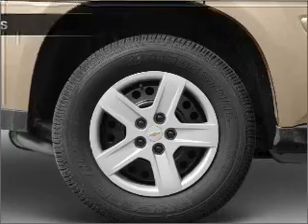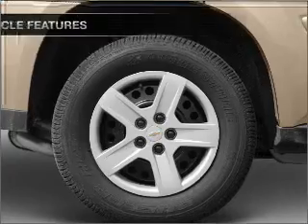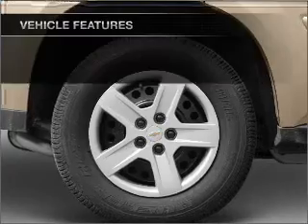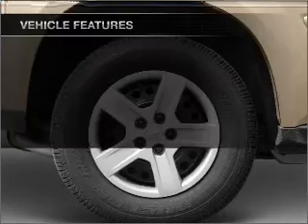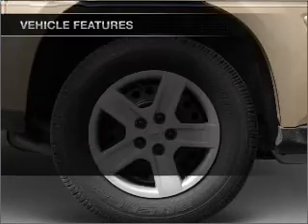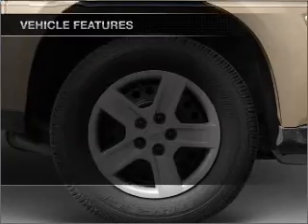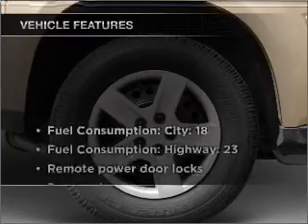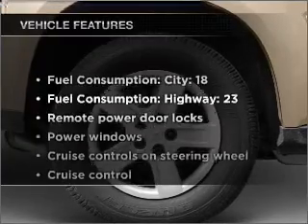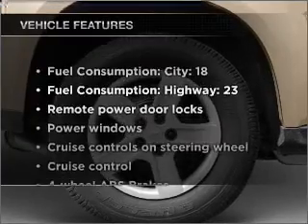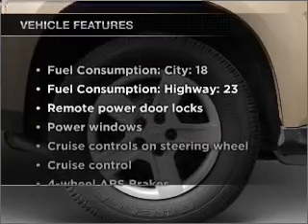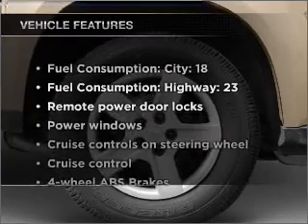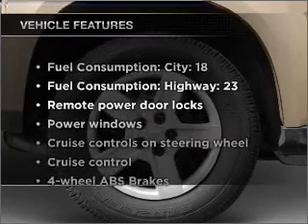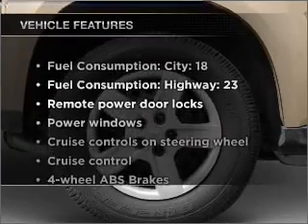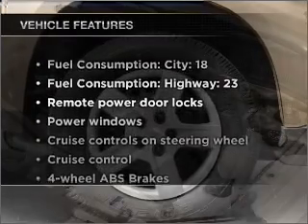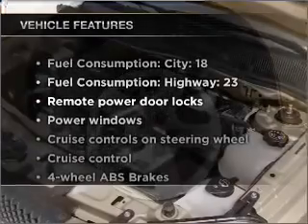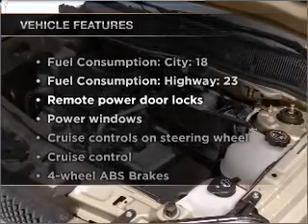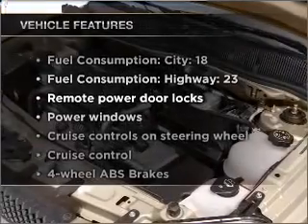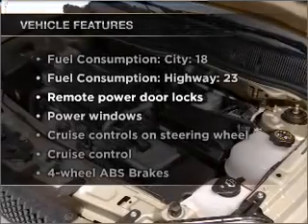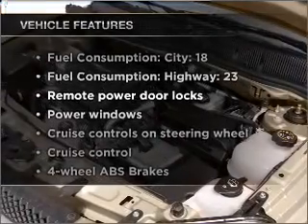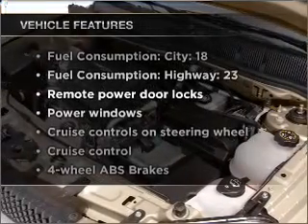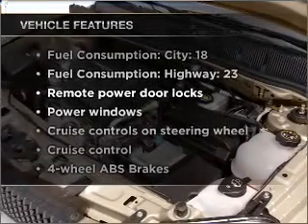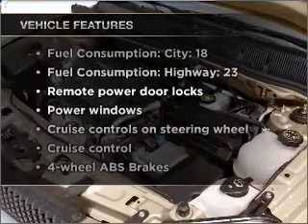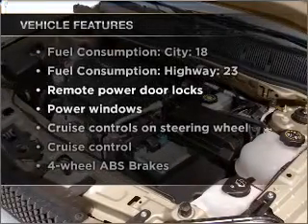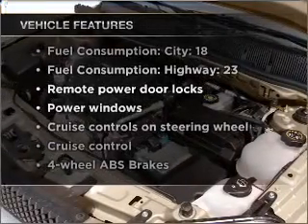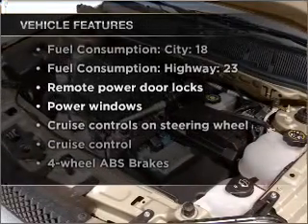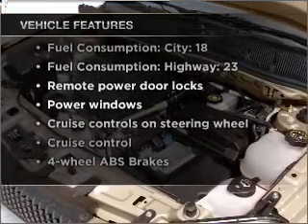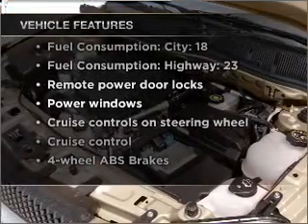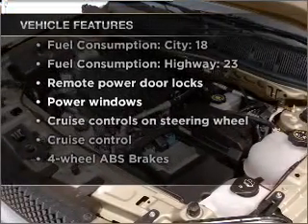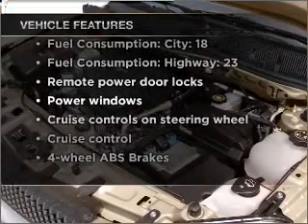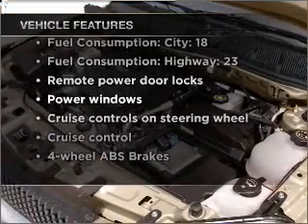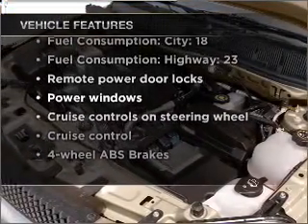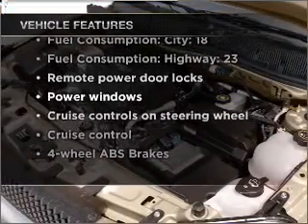And with these notable features, you won't want to miss out on the opportunity to own this amazing vehicle.